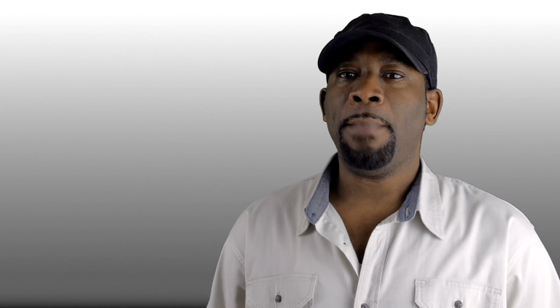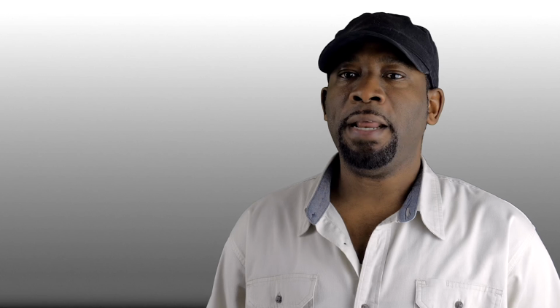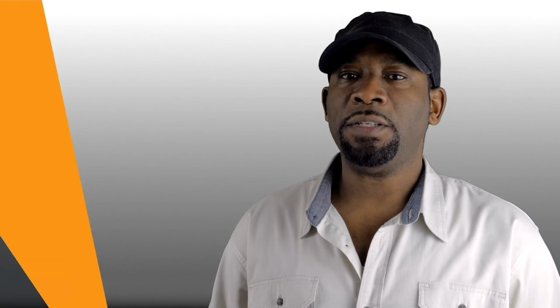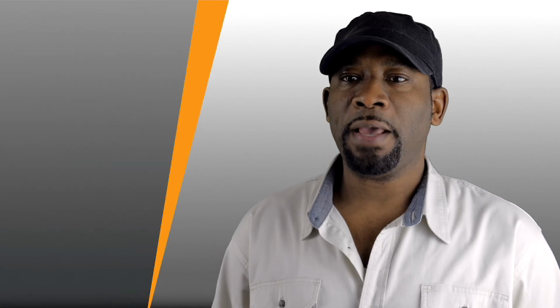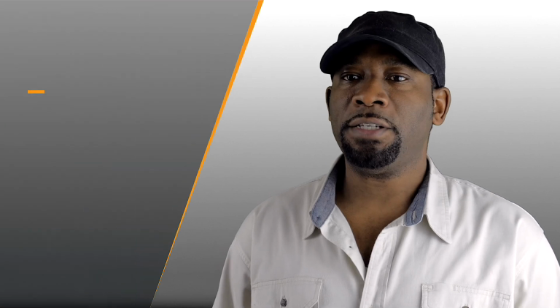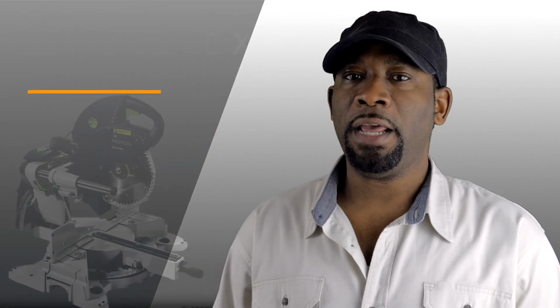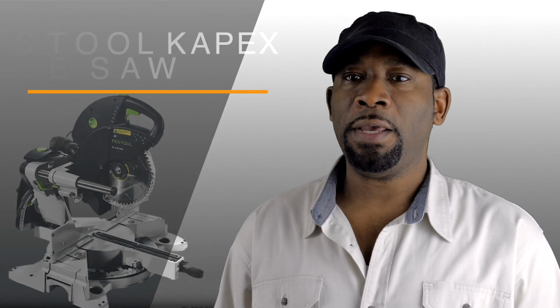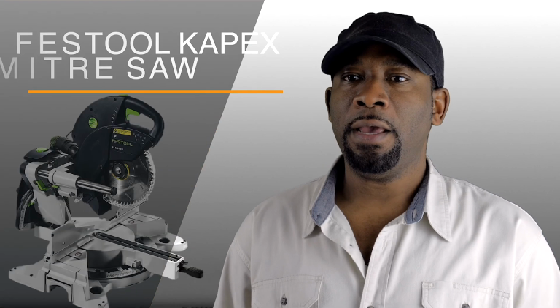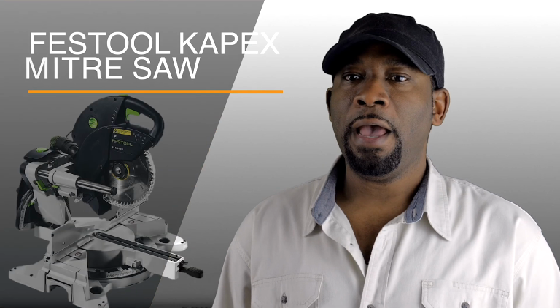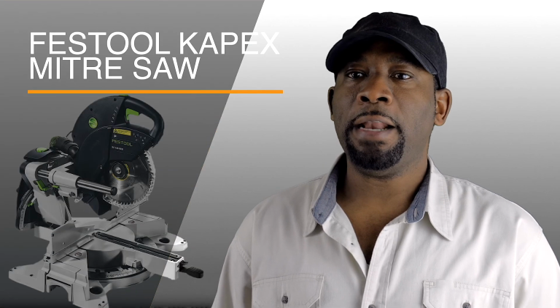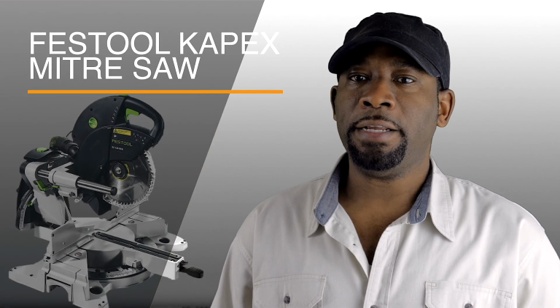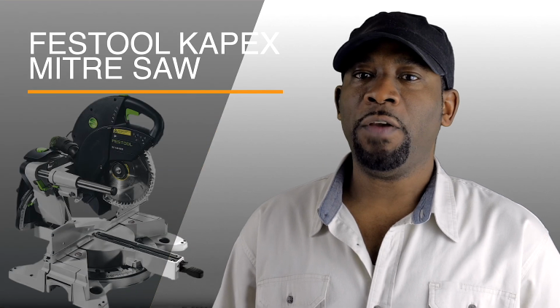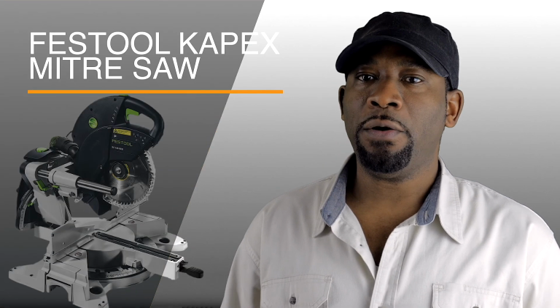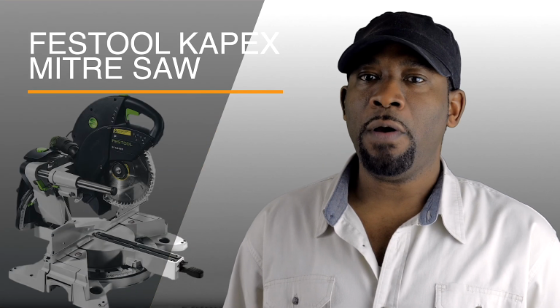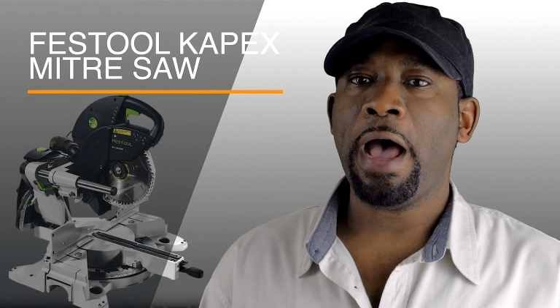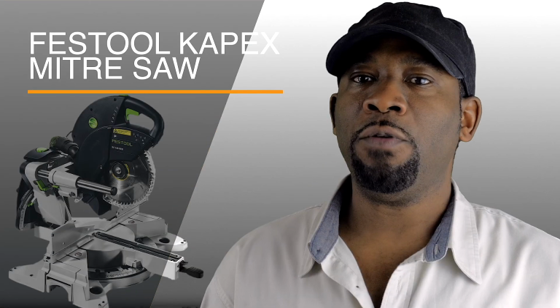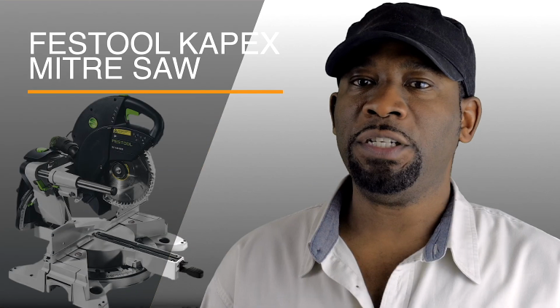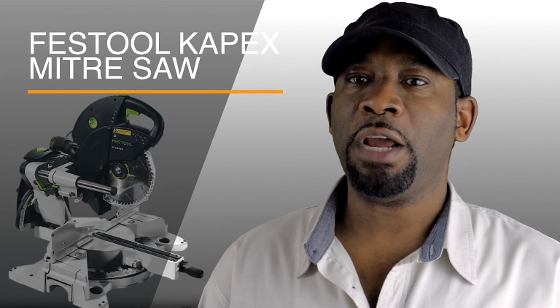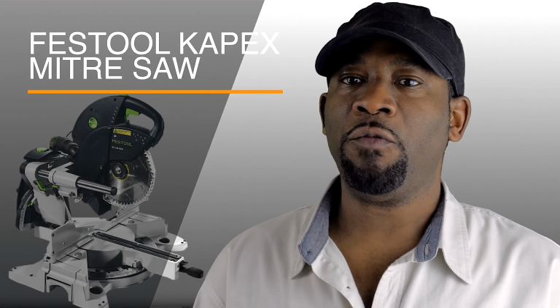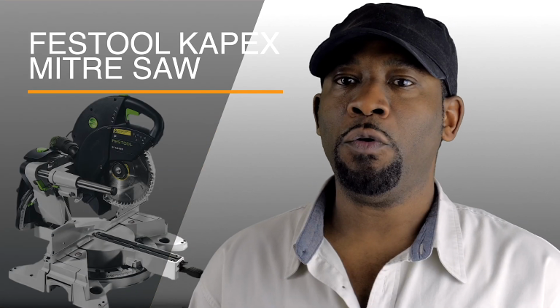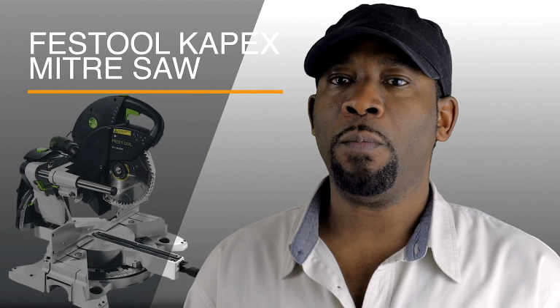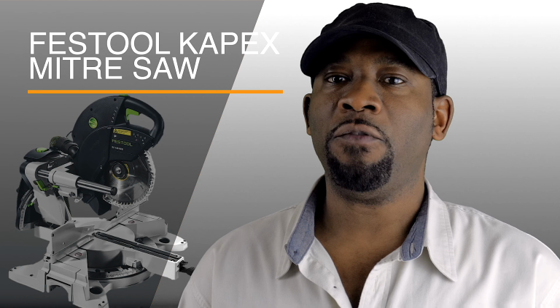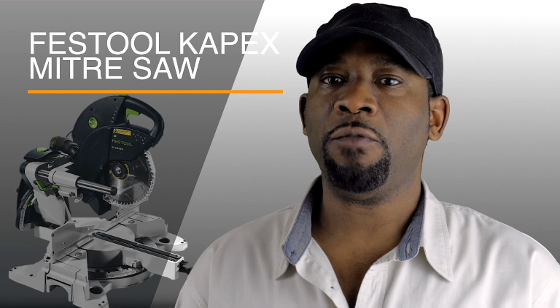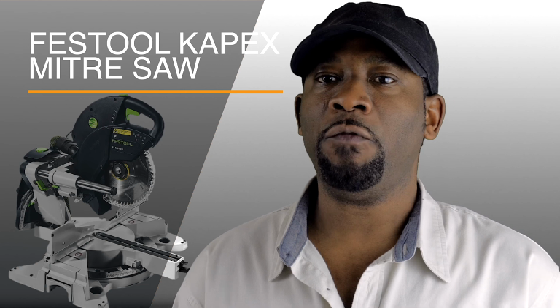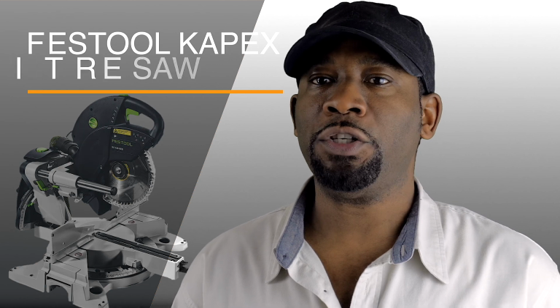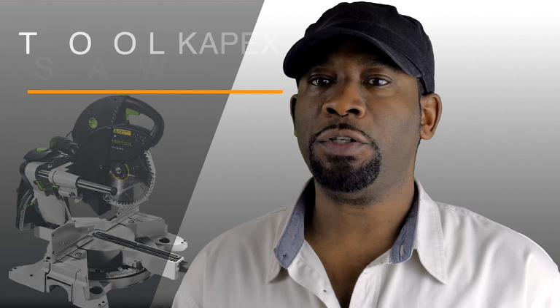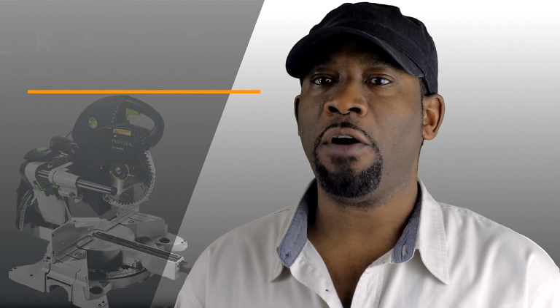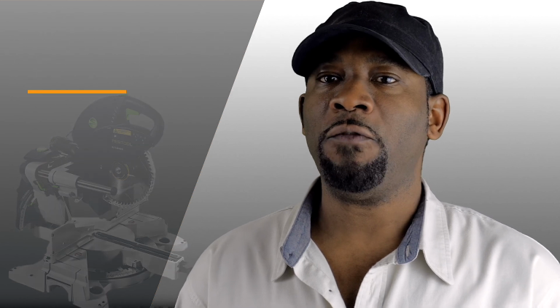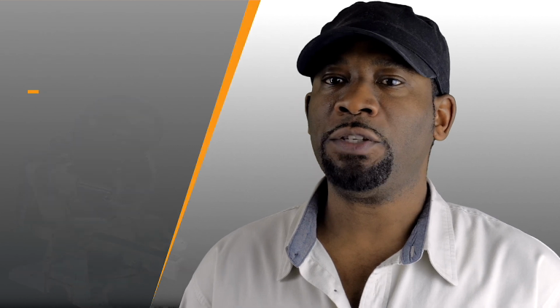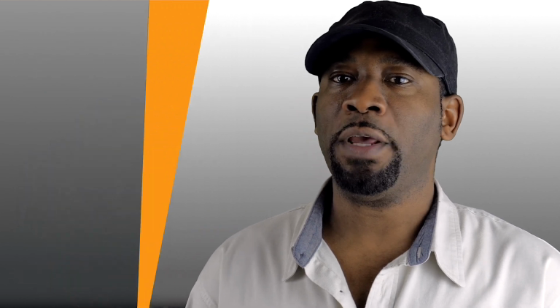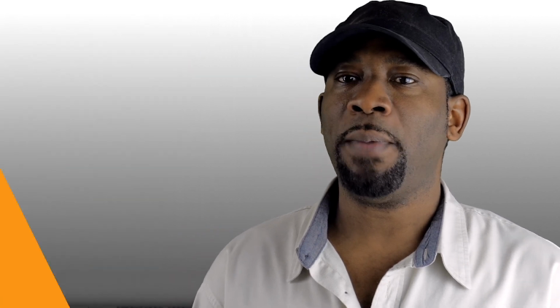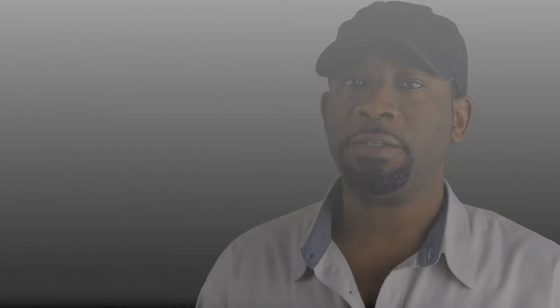My name is Michael St. Amy, and in this video I will be sharing with you my favorite features of the Festool Capex.